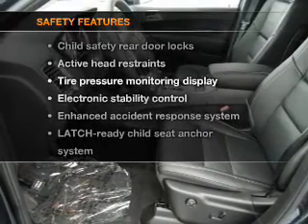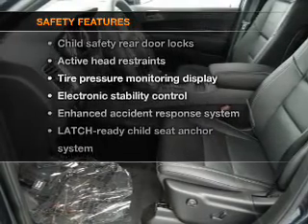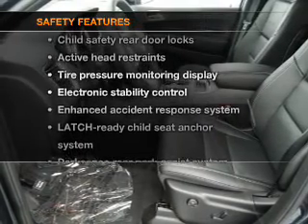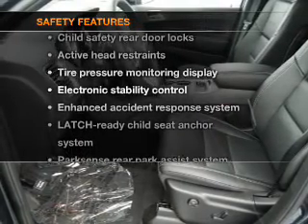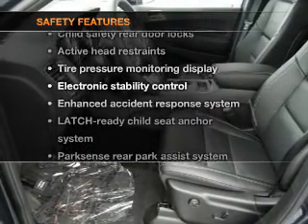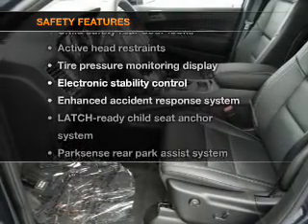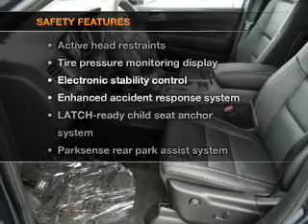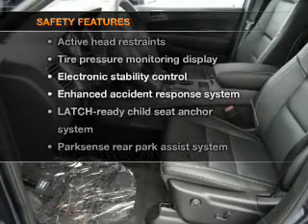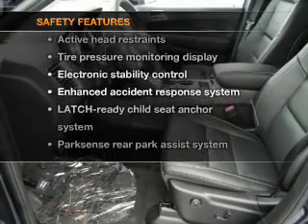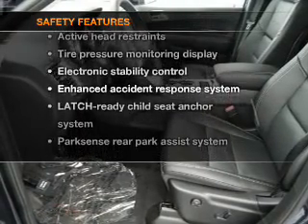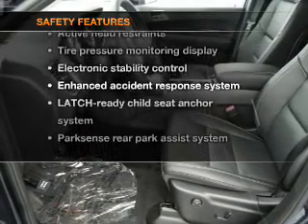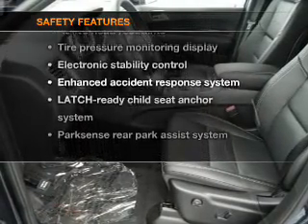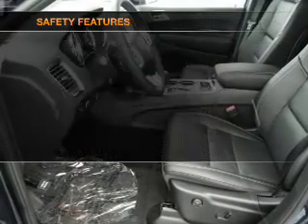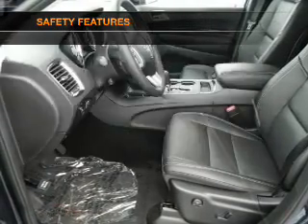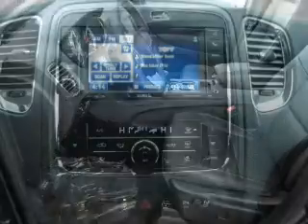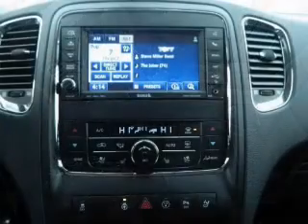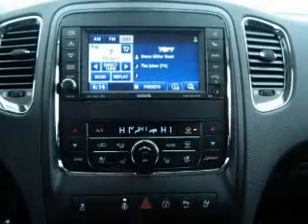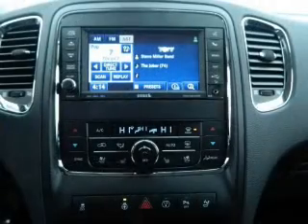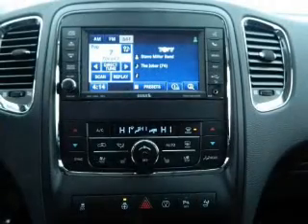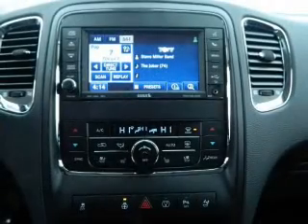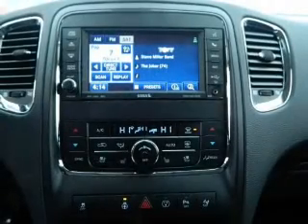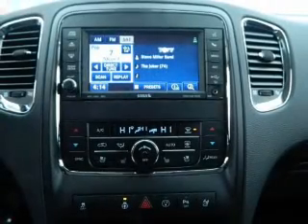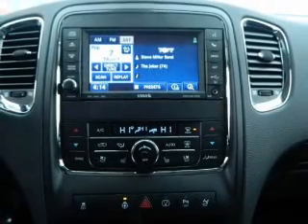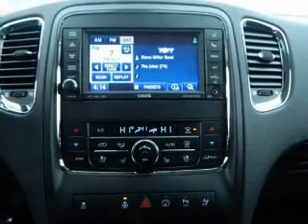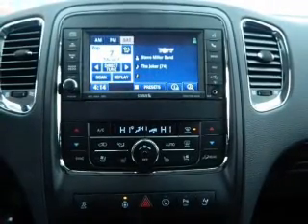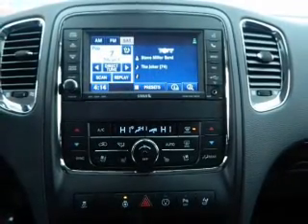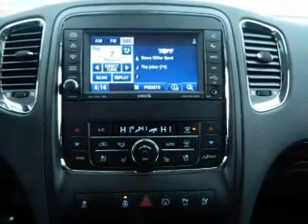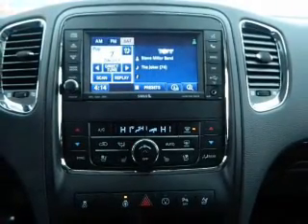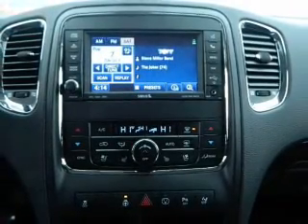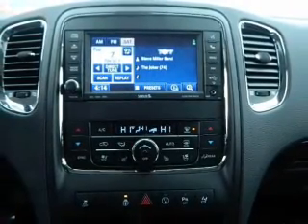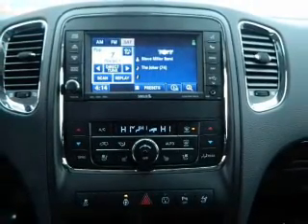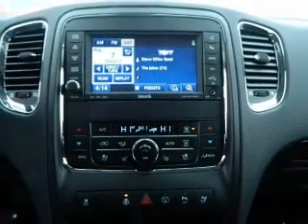rest assured knowing that these top safety components are included: traction control, stability control, and low tire pressure warning.